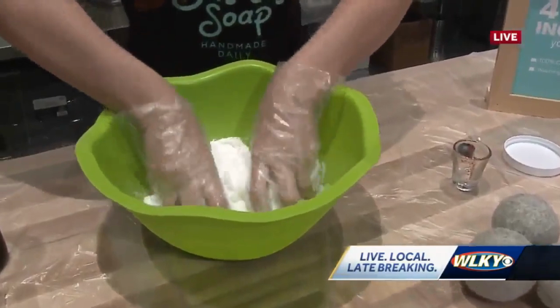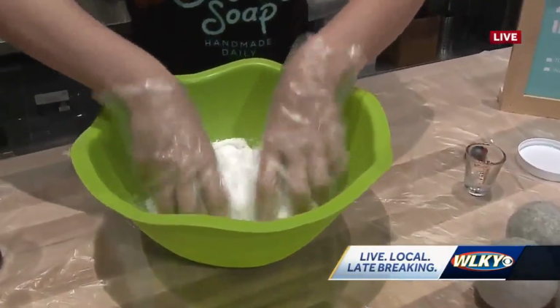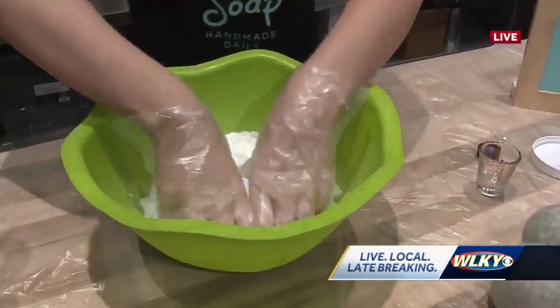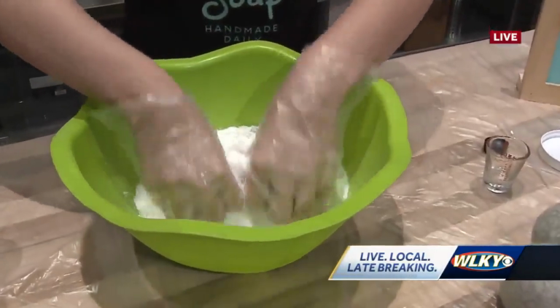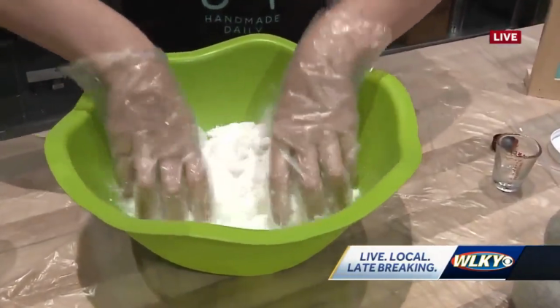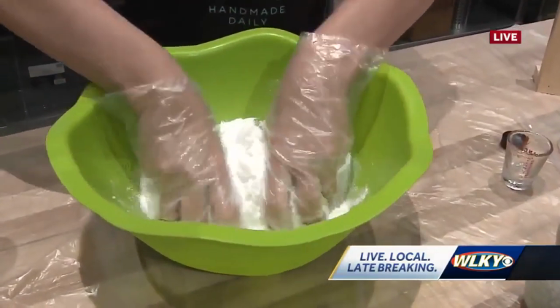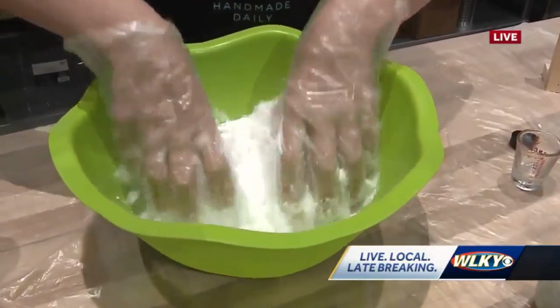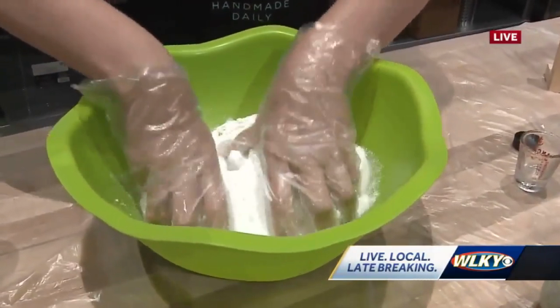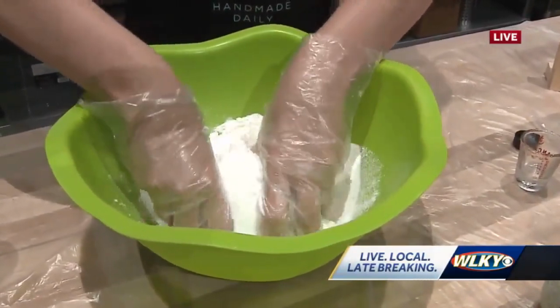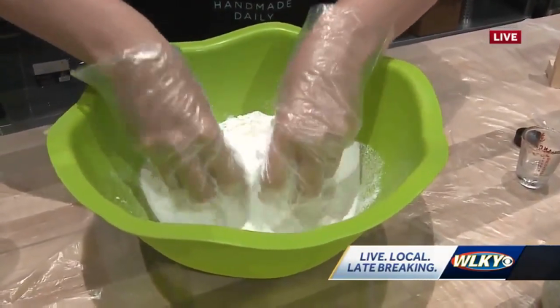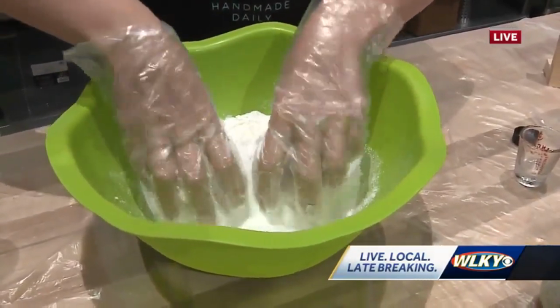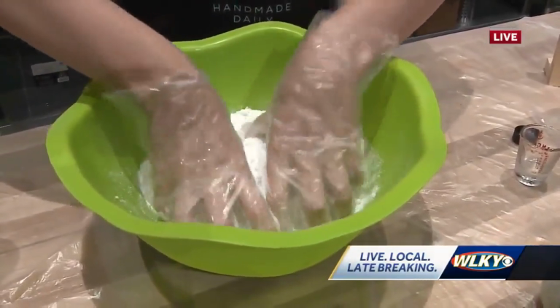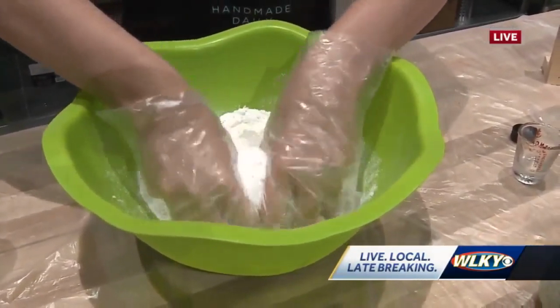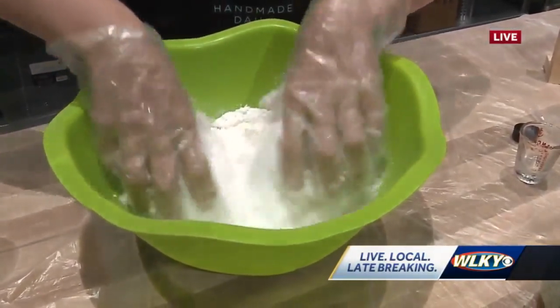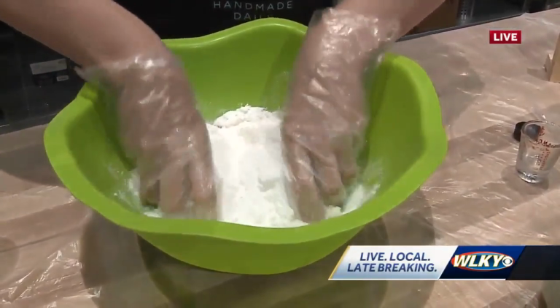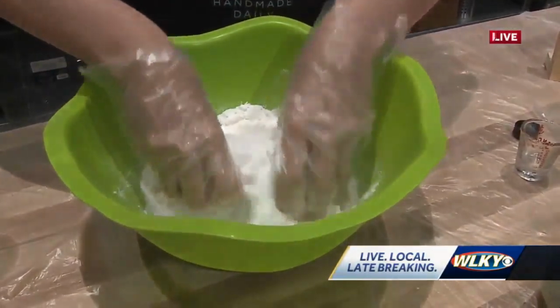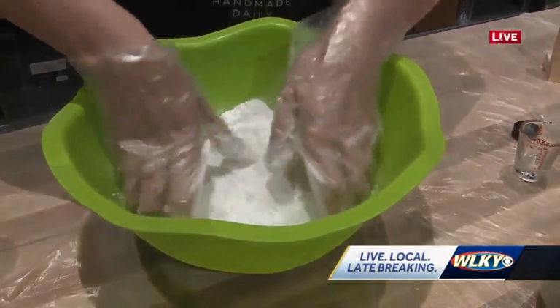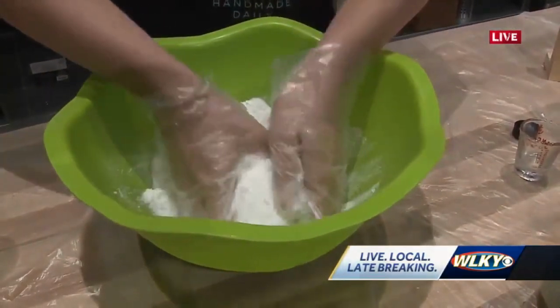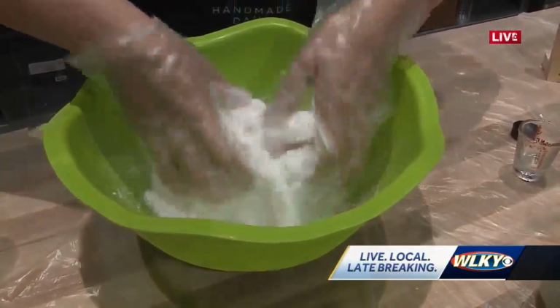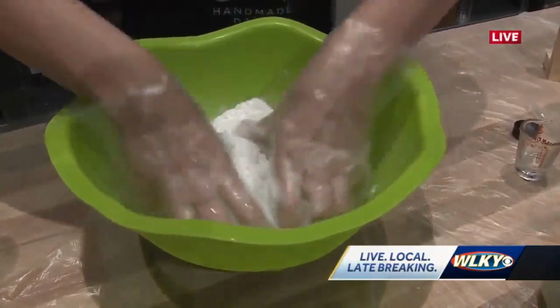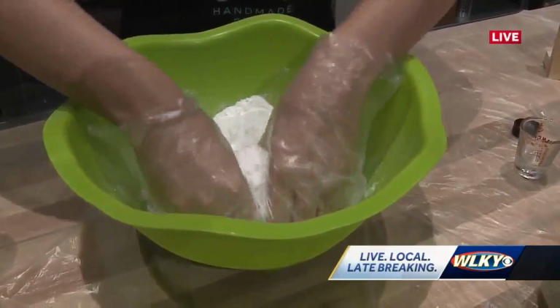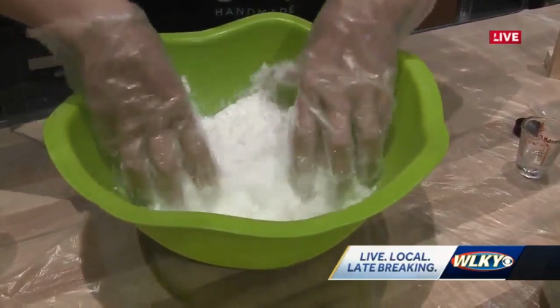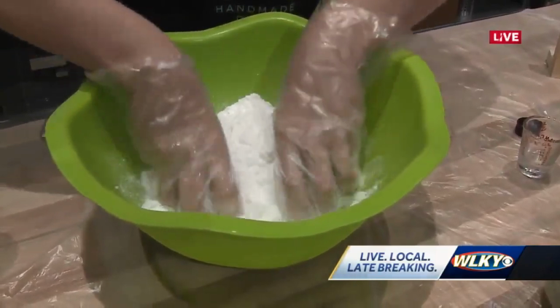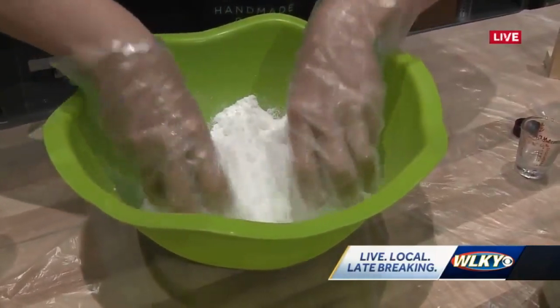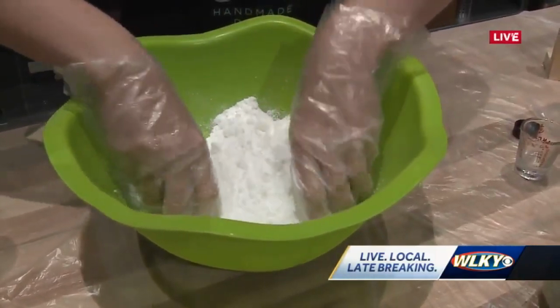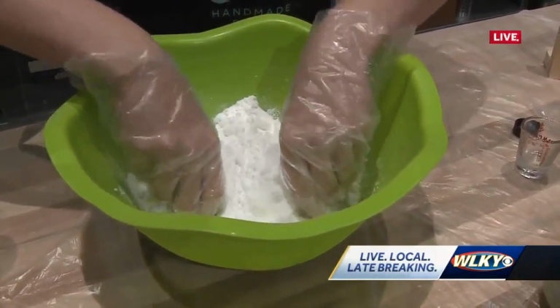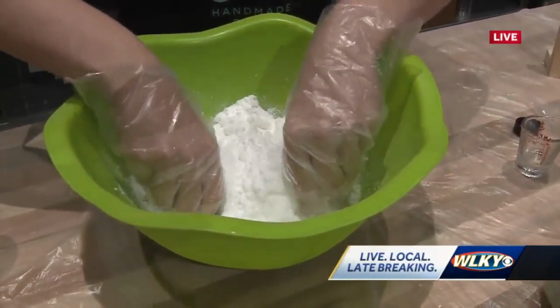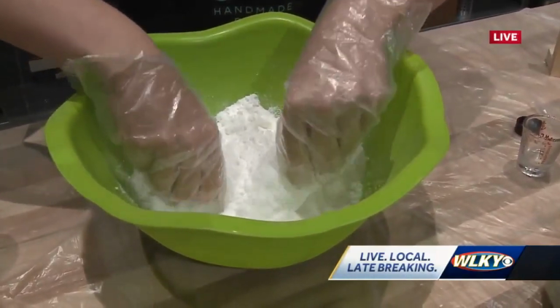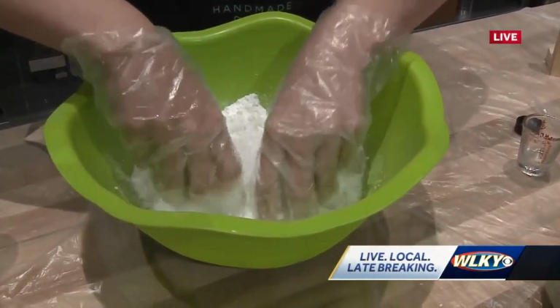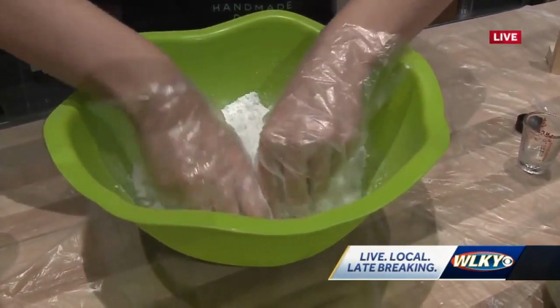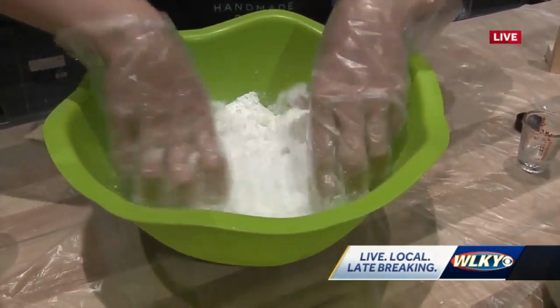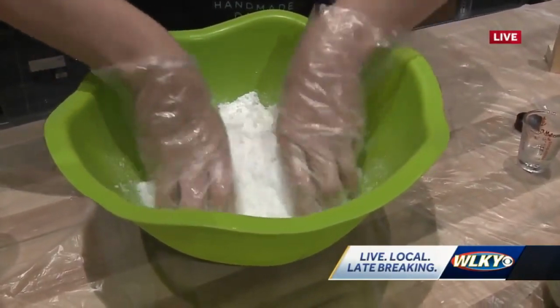We get about 35 loads out of one container. If you want to save your container and bring it back, you get a dollar off. Wow, what a deal!